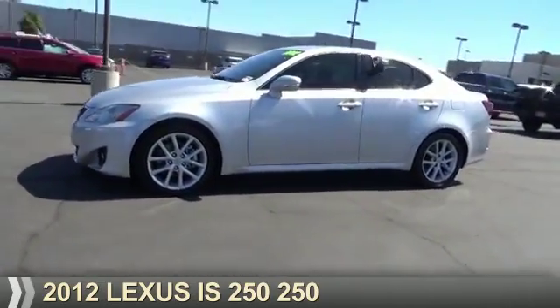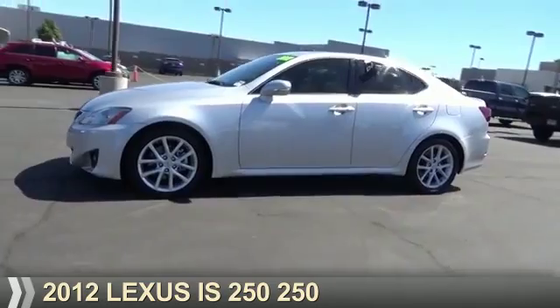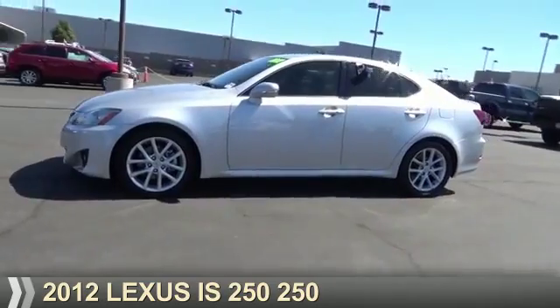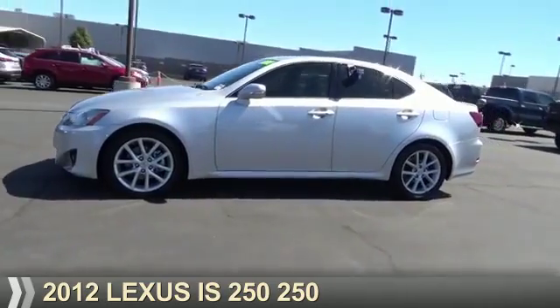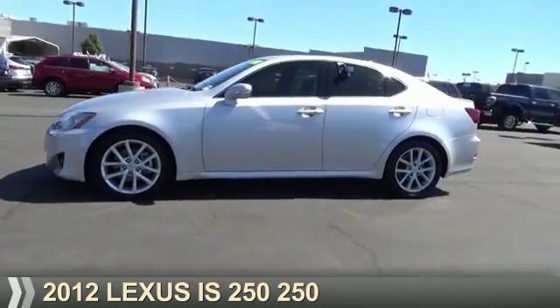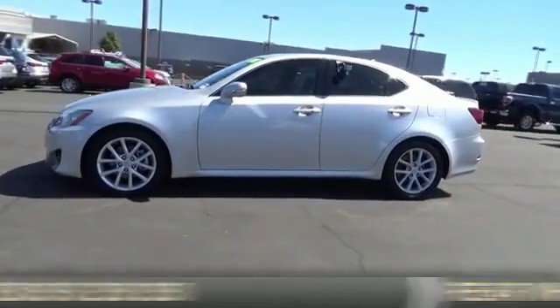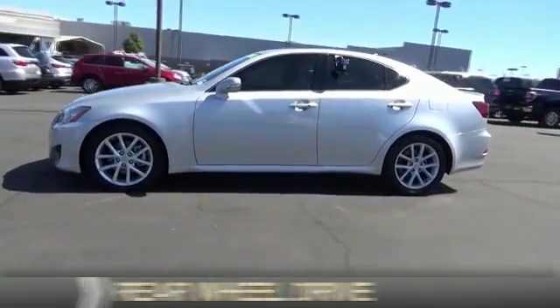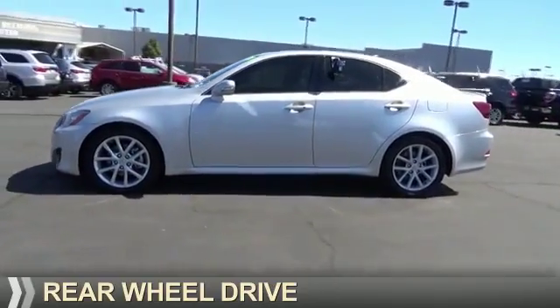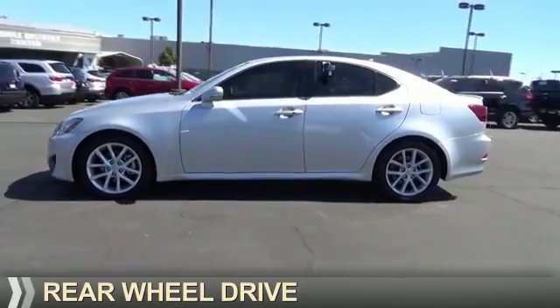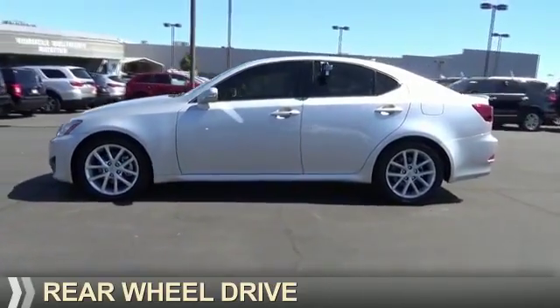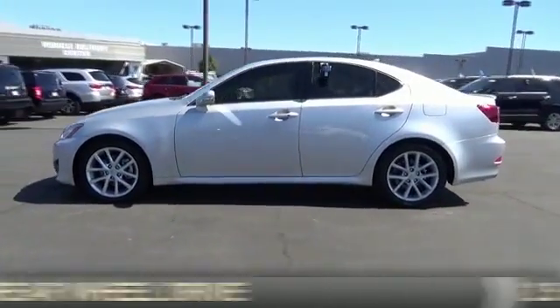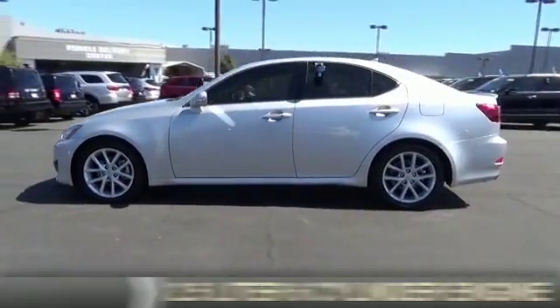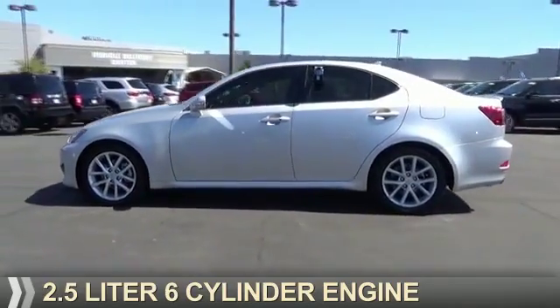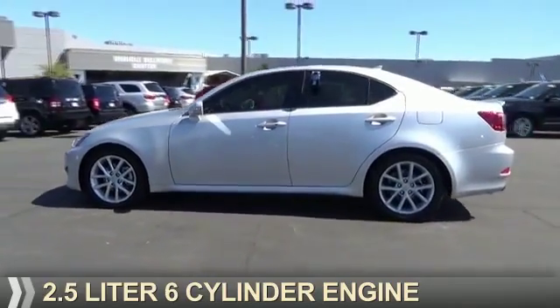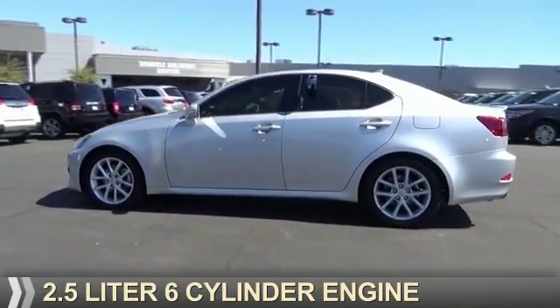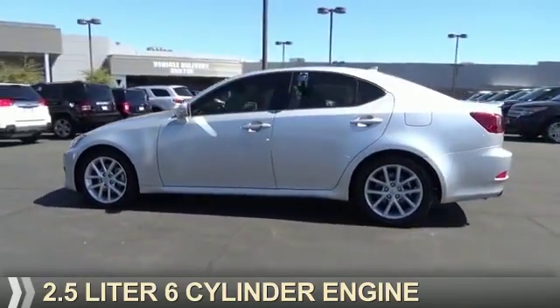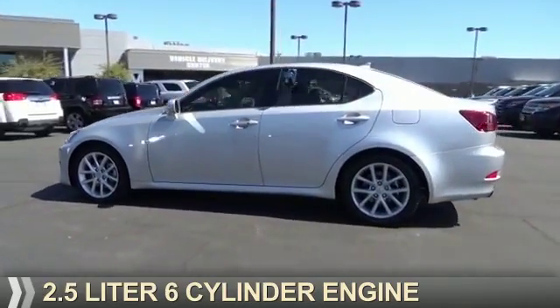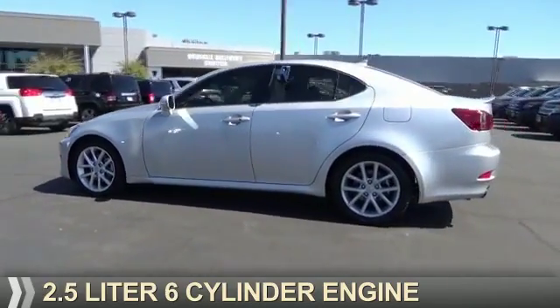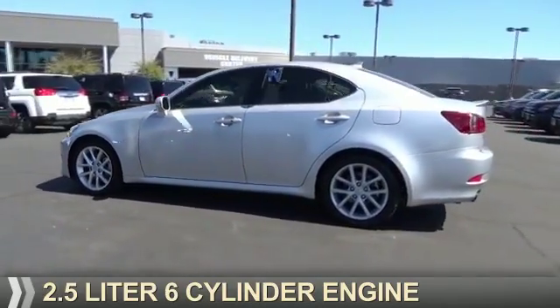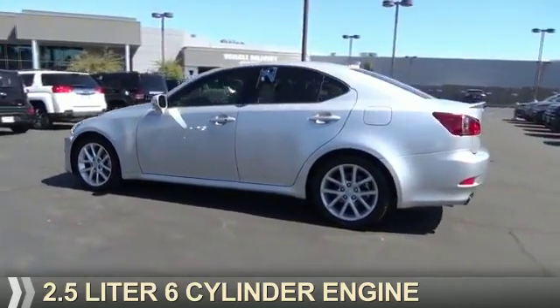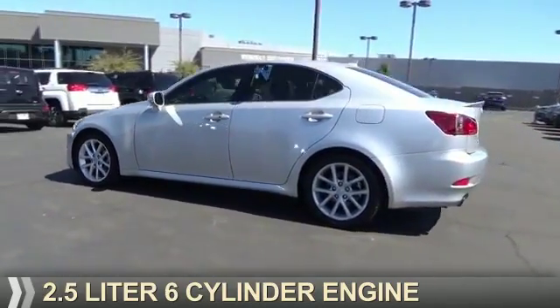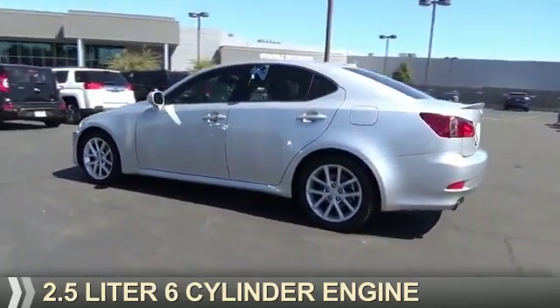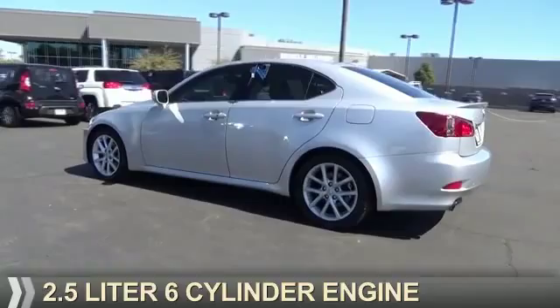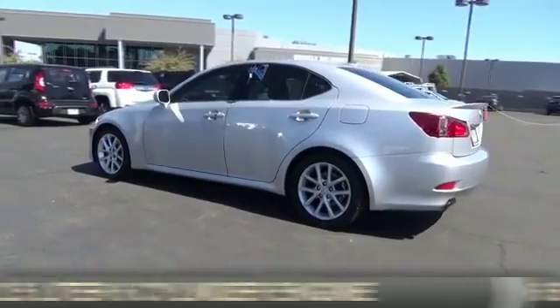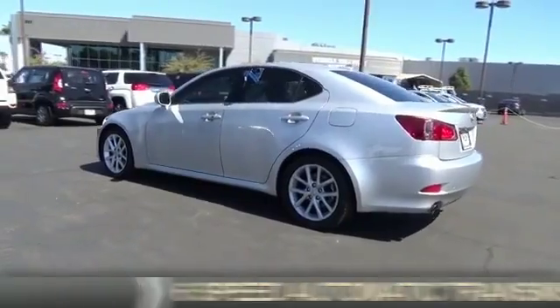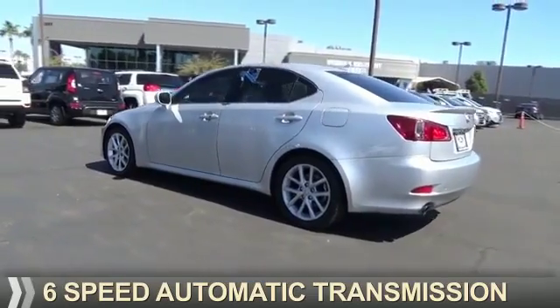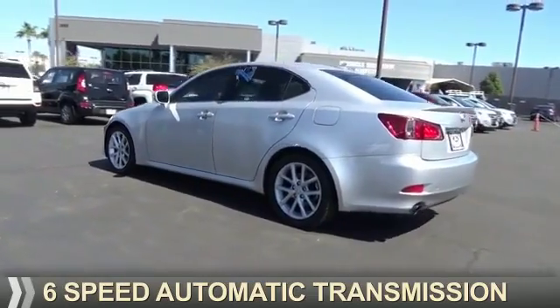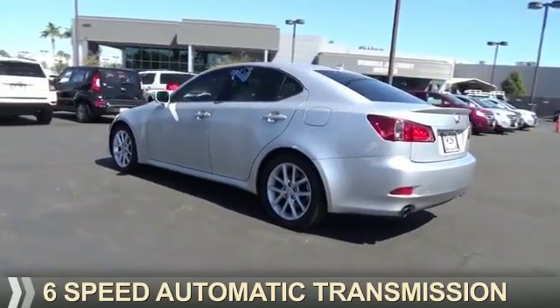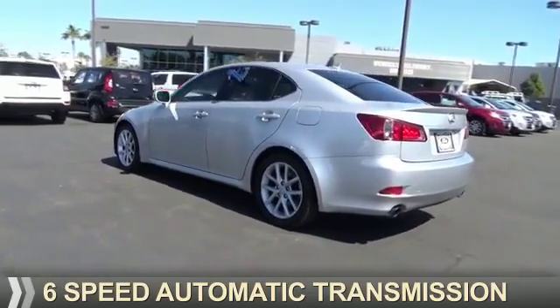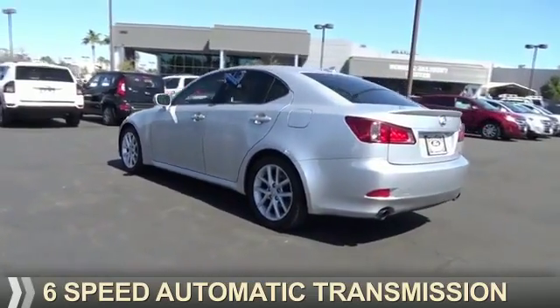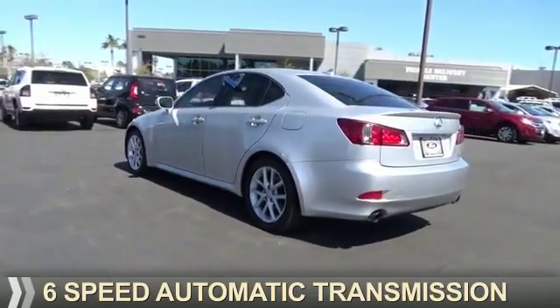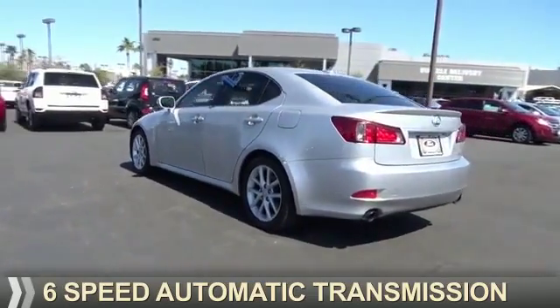It's powered by rear wheel drive, a 2.5 liter, 6-cylinder engine, and a 6-speed automatic transmission.